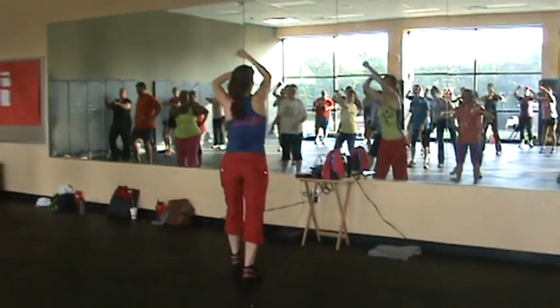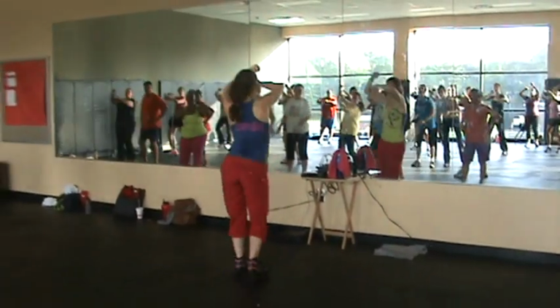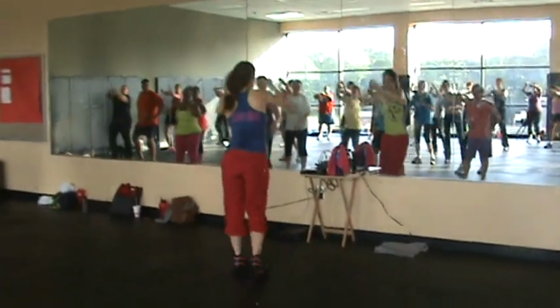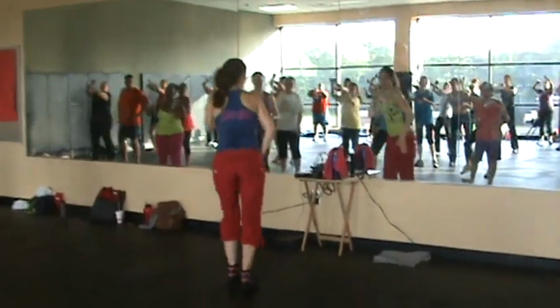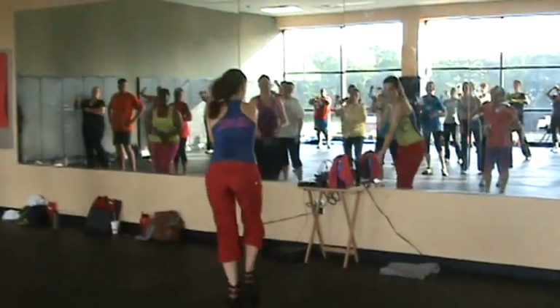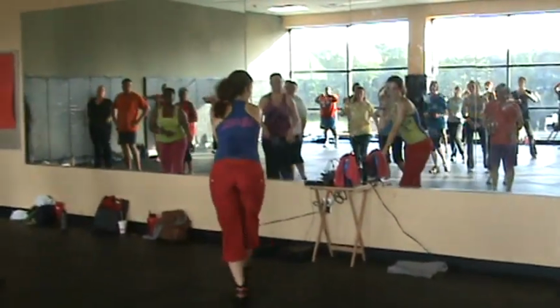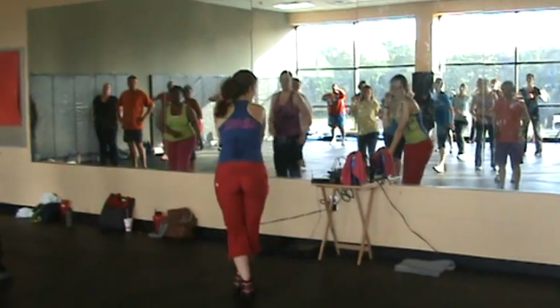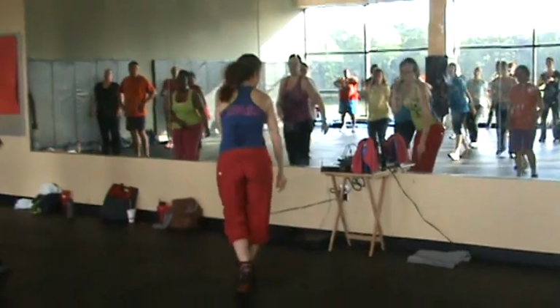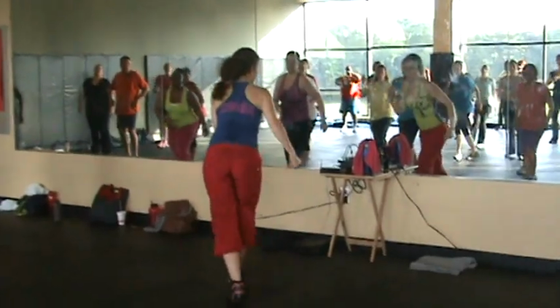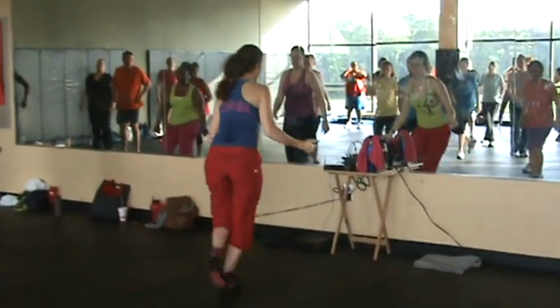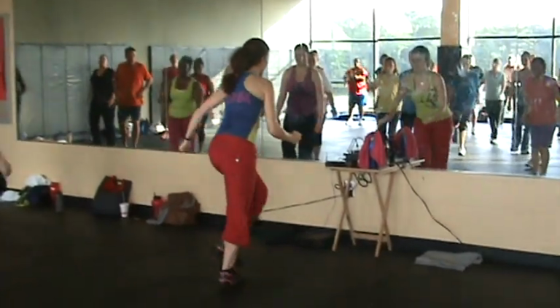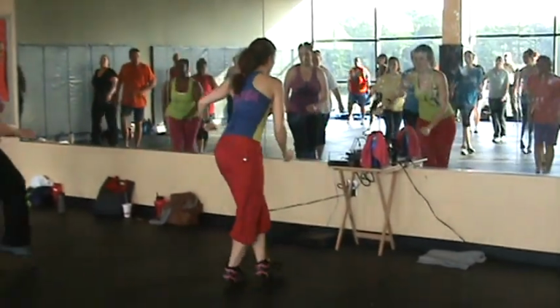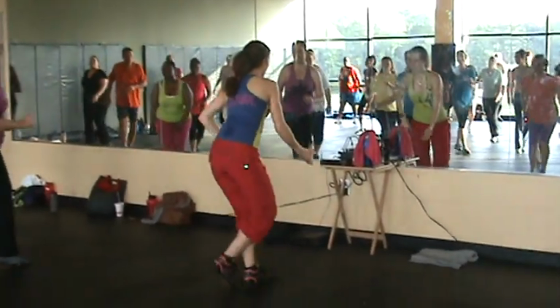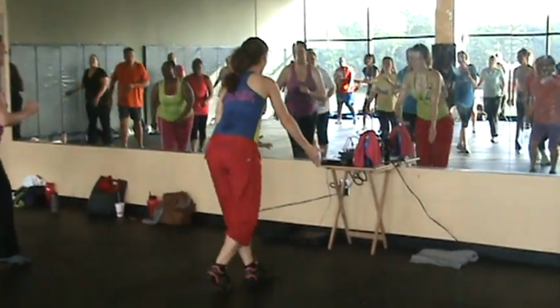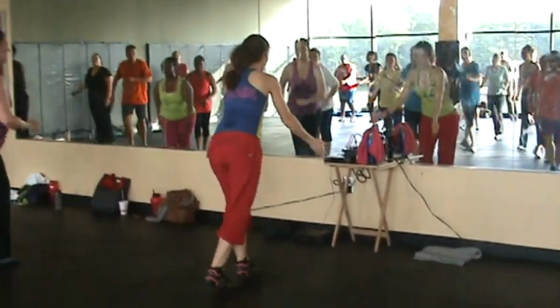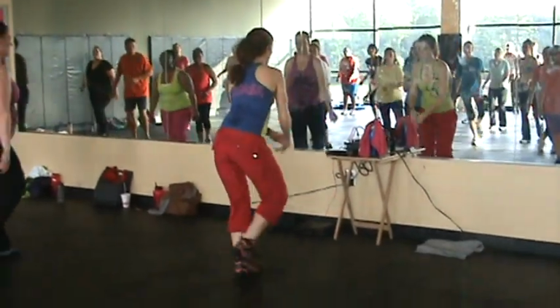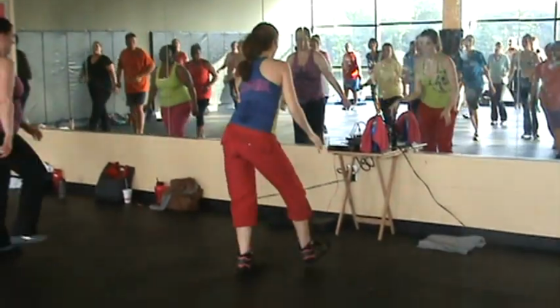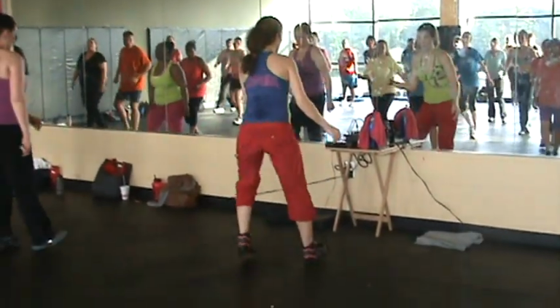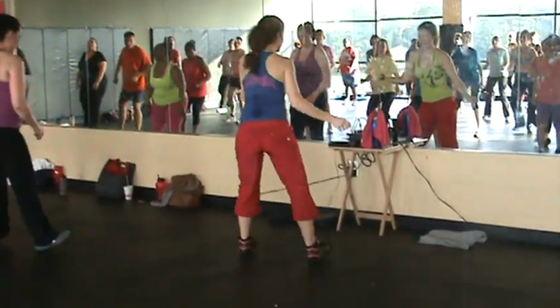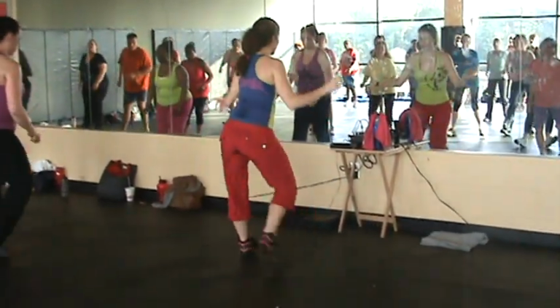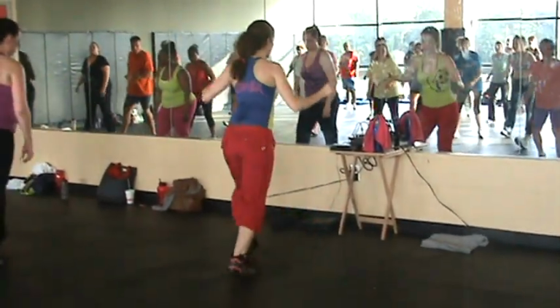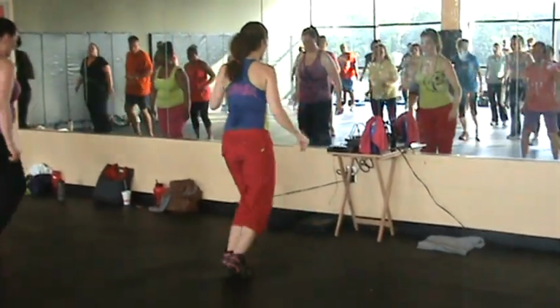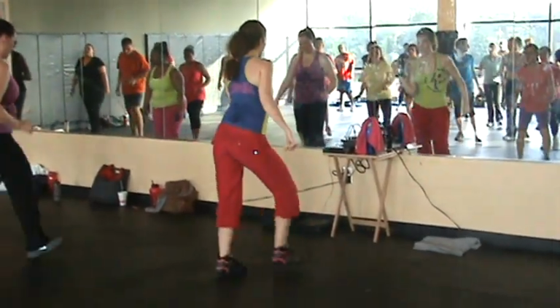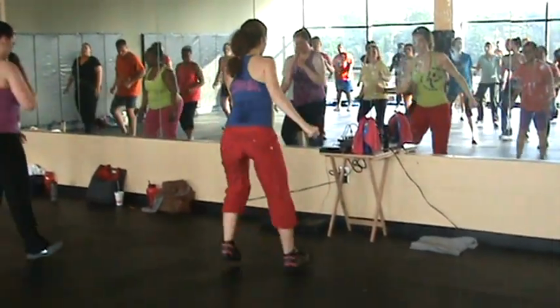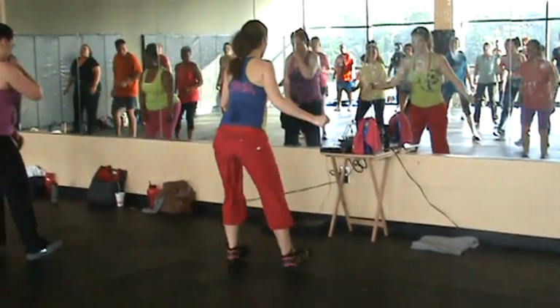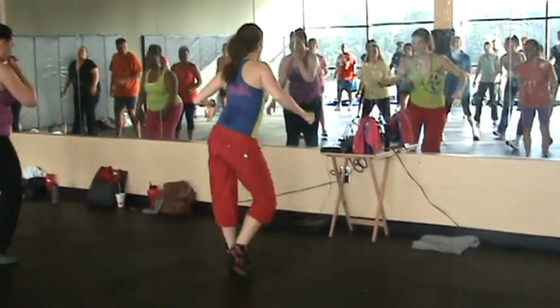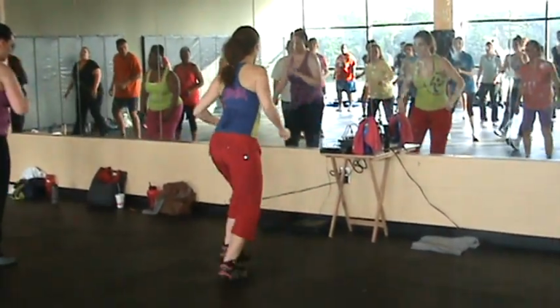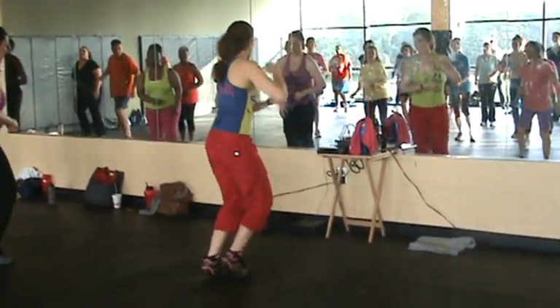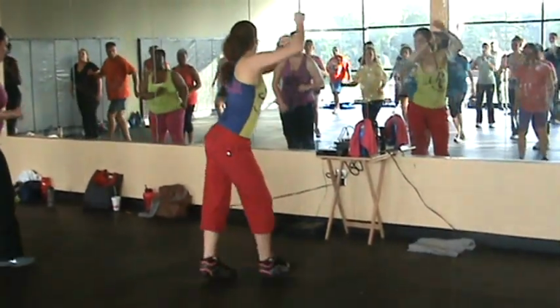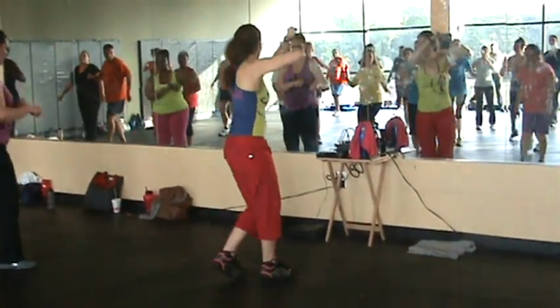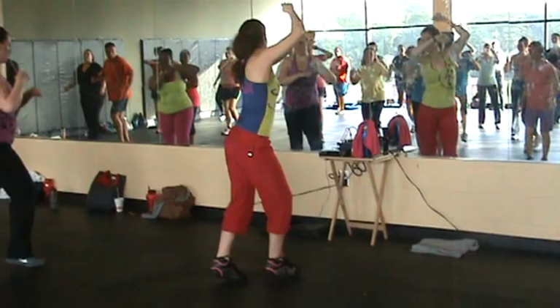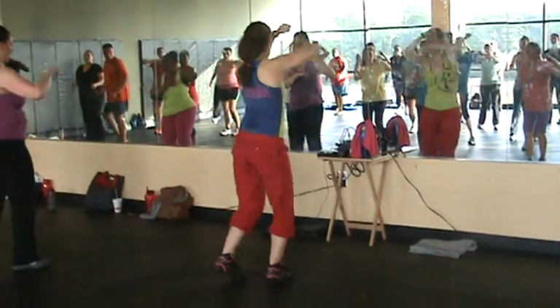Alright, here's that cross. One, two, three, heel. One, two, three, four. Again, one and two.